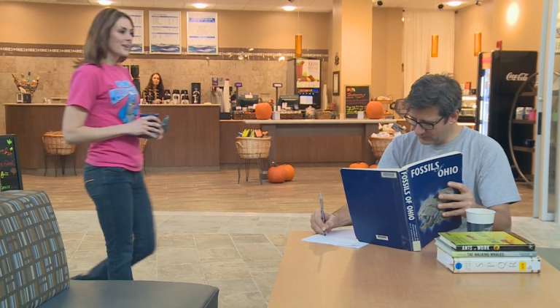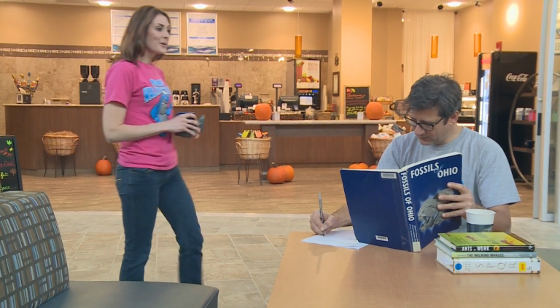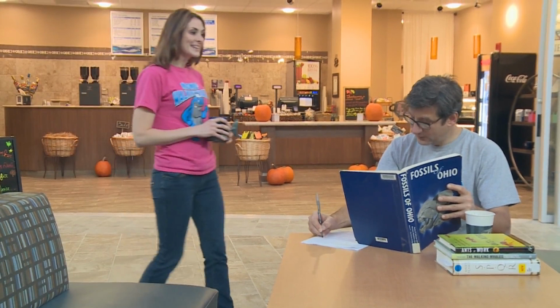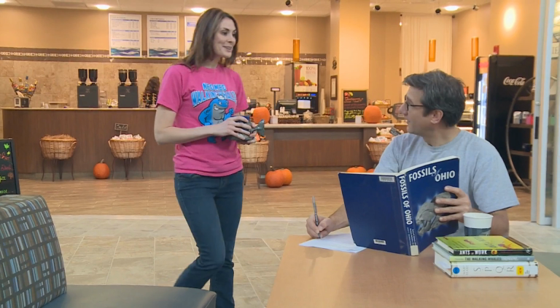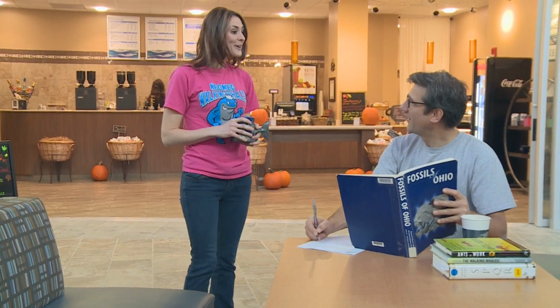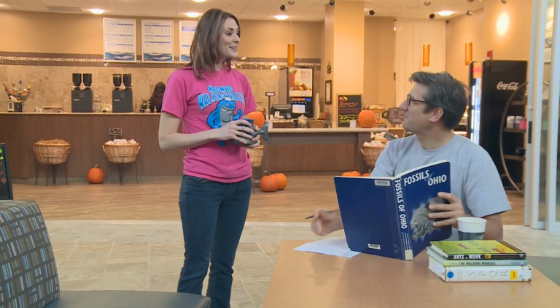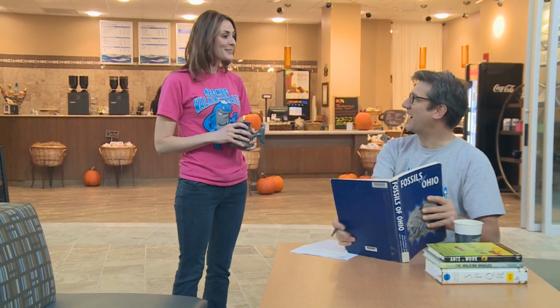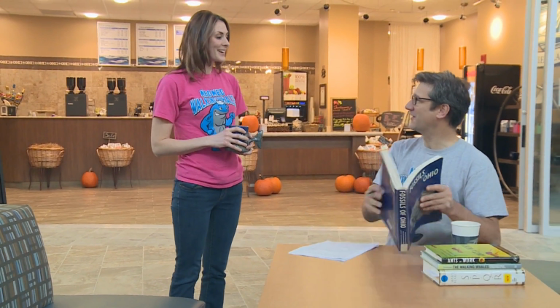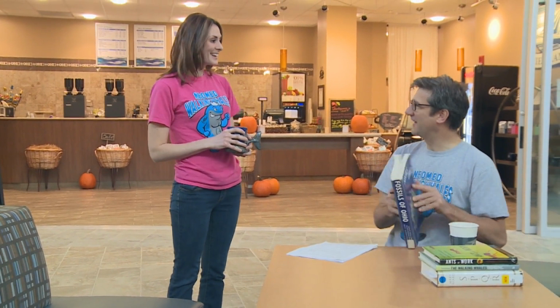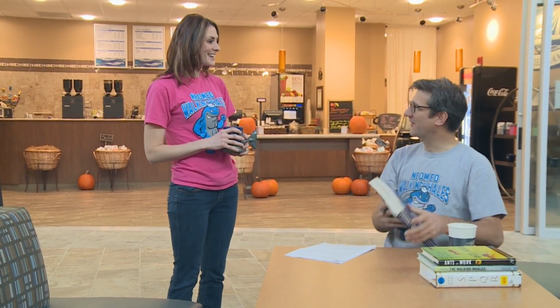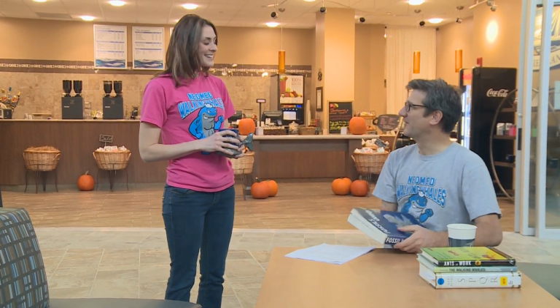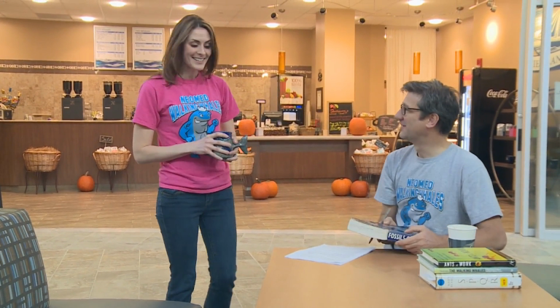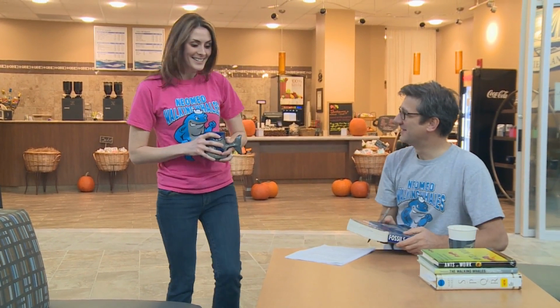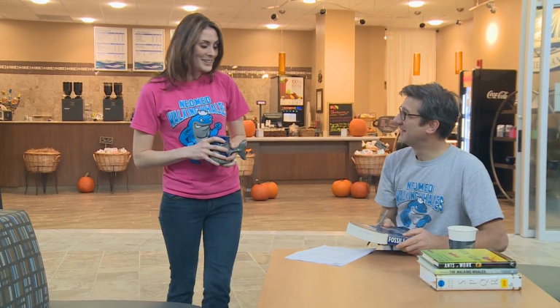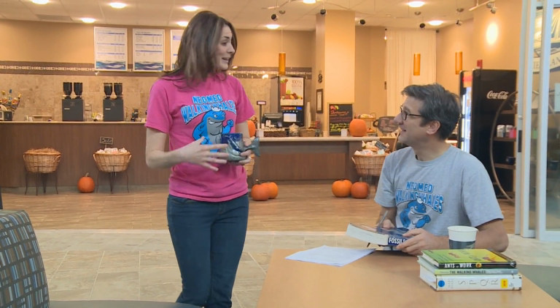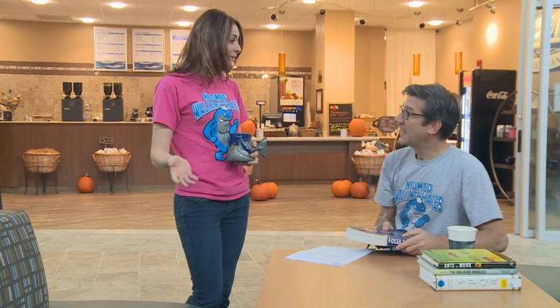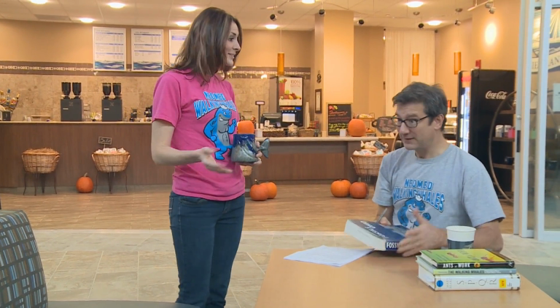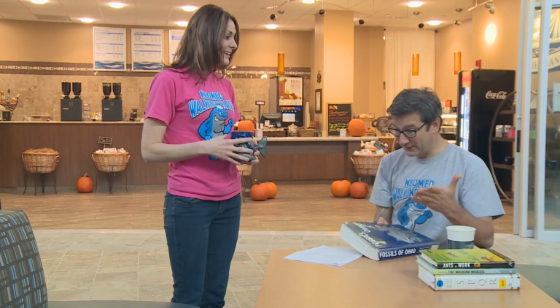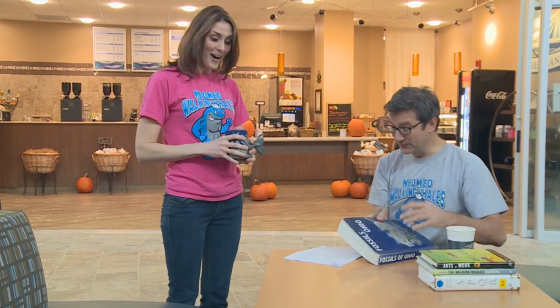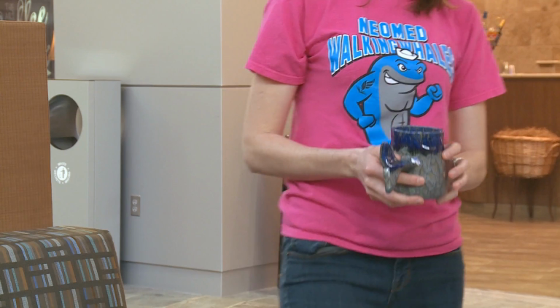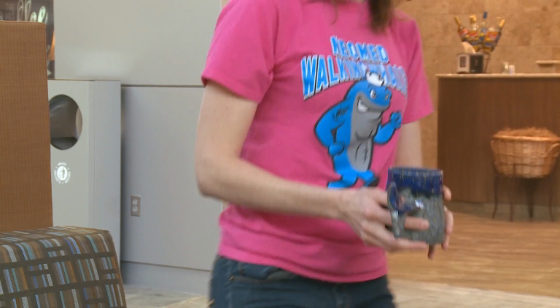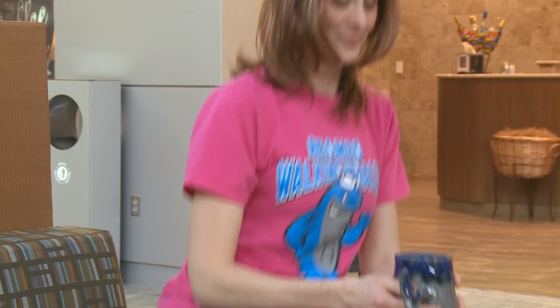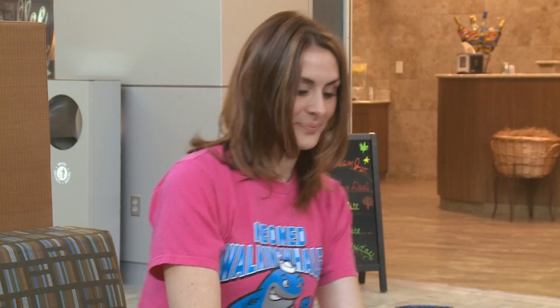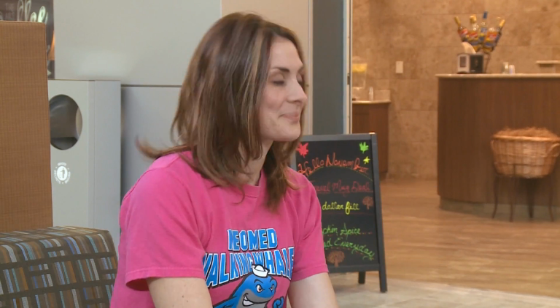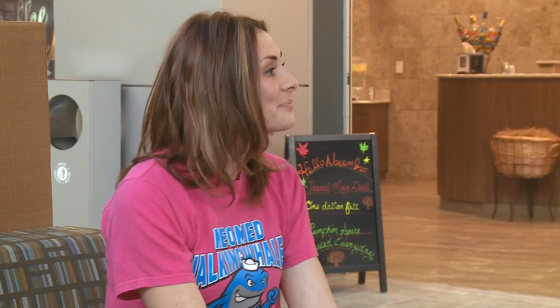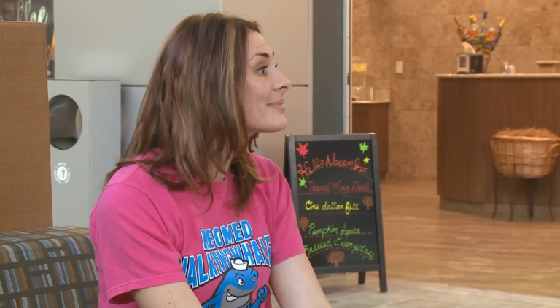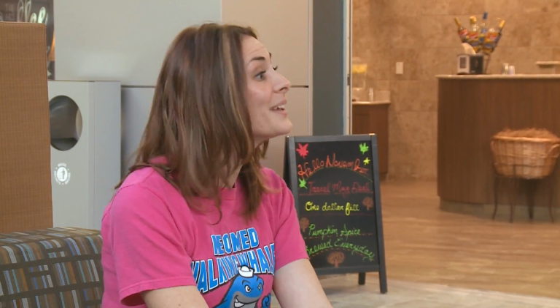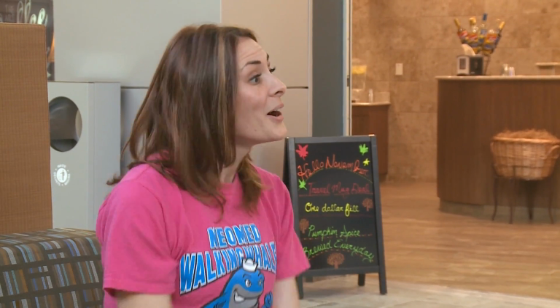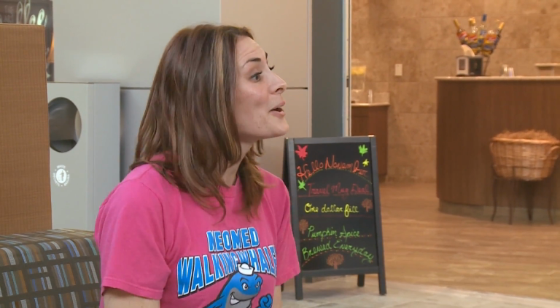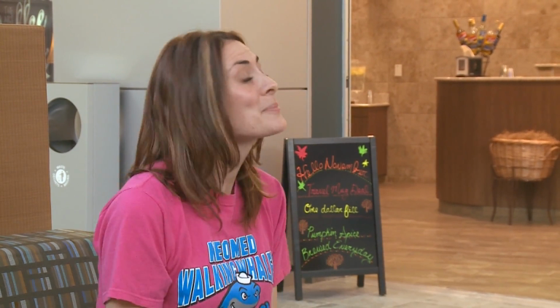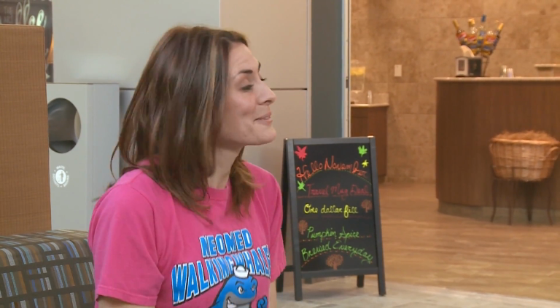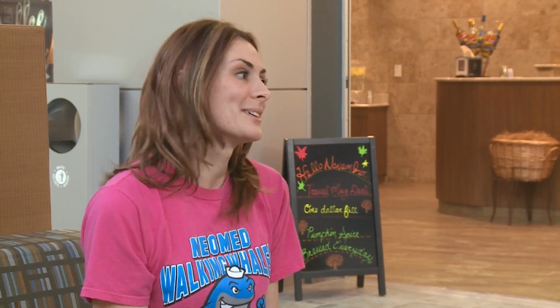Oh, hey Jeff, how are you? Hi Jenny, how are you? Good, good. May I join you? Please do. So how's the research going? Oh, pretty well.